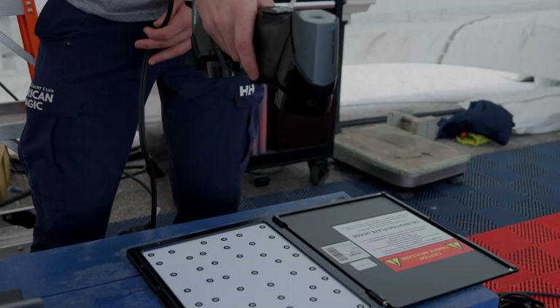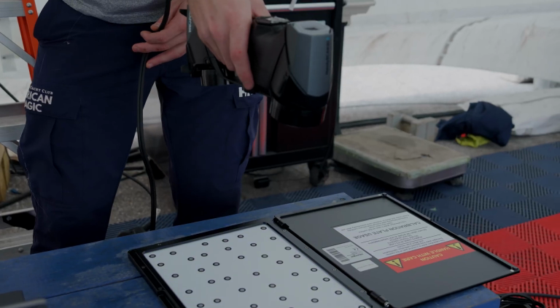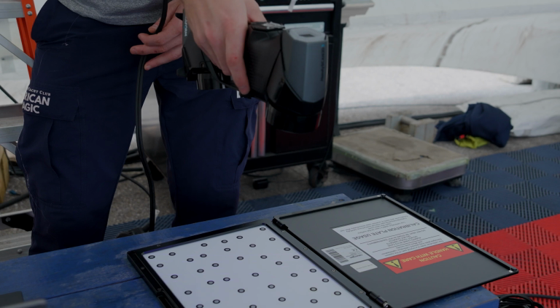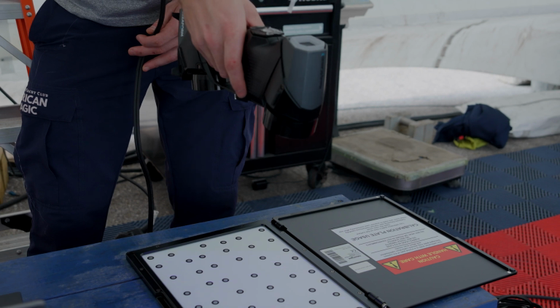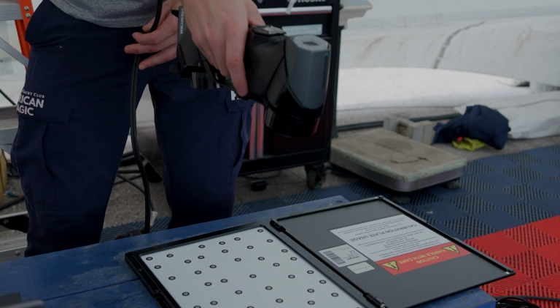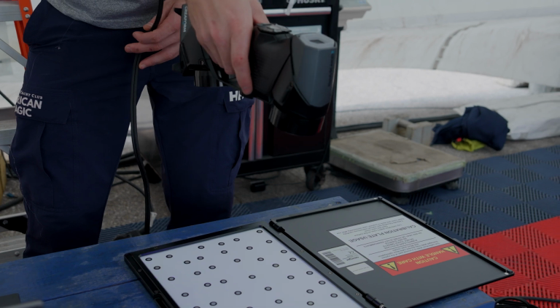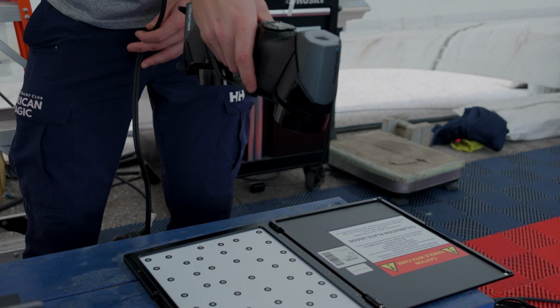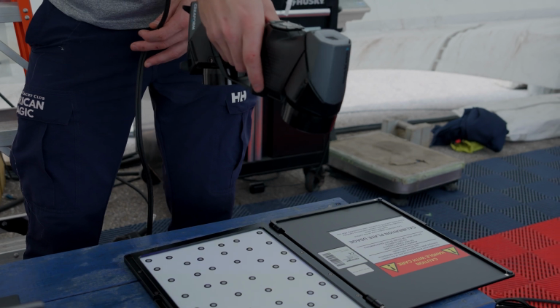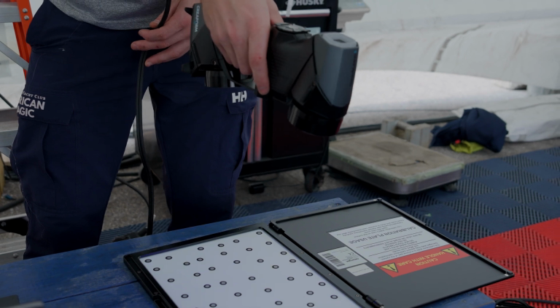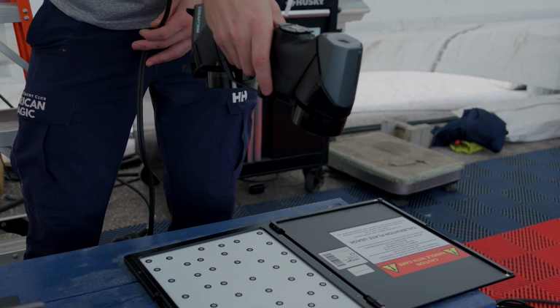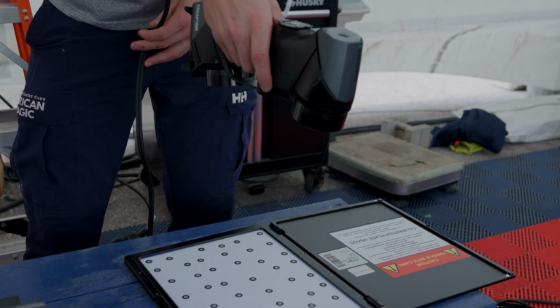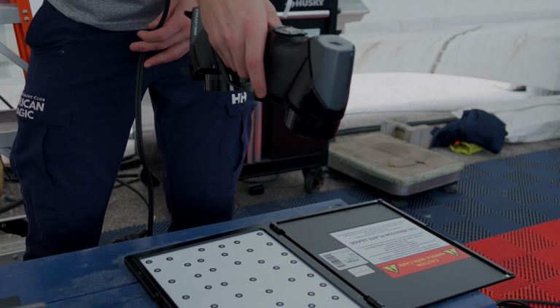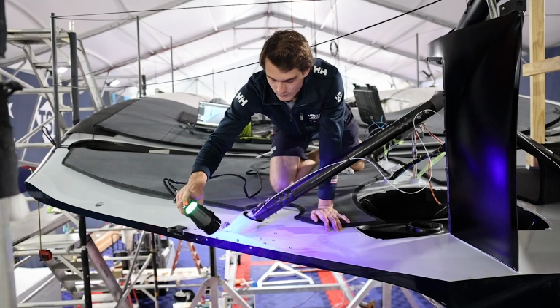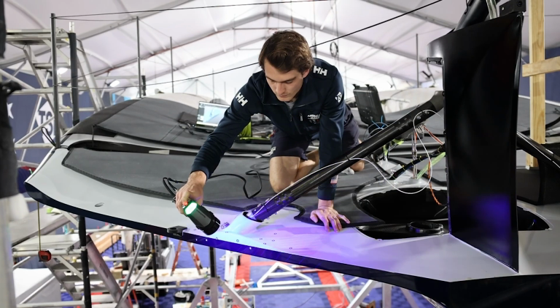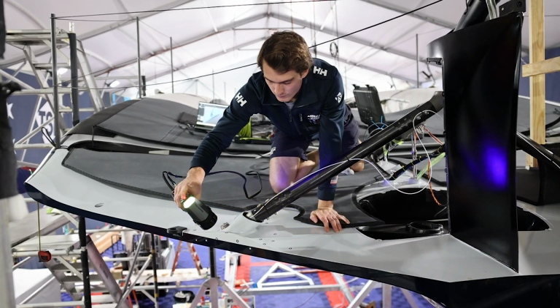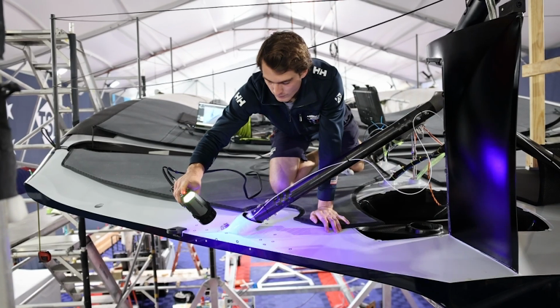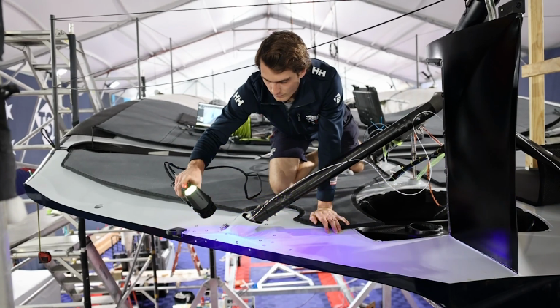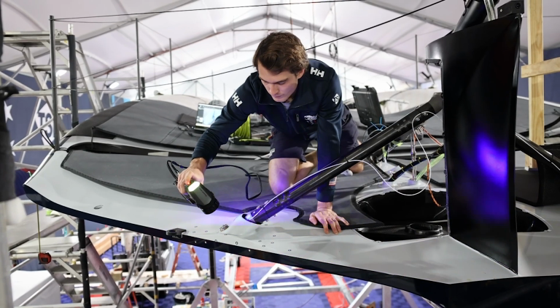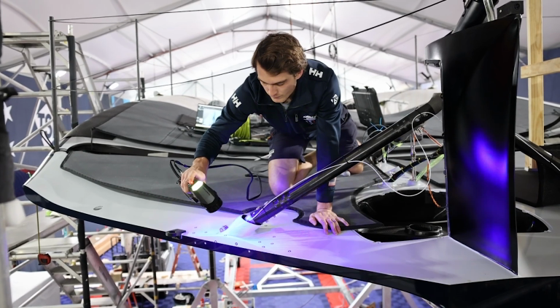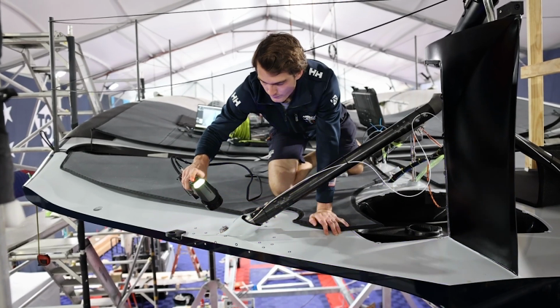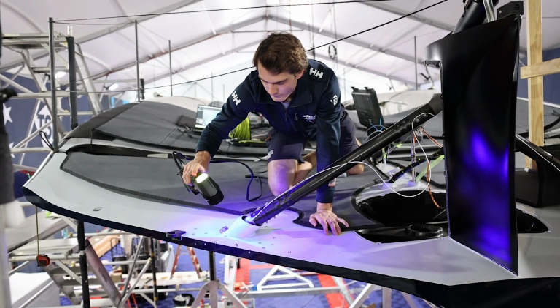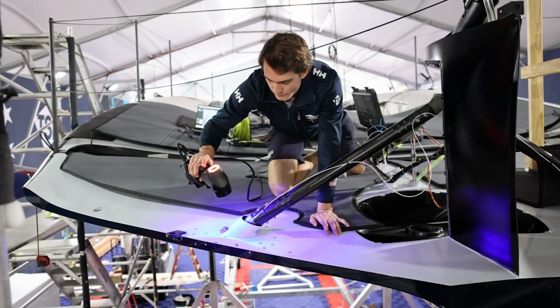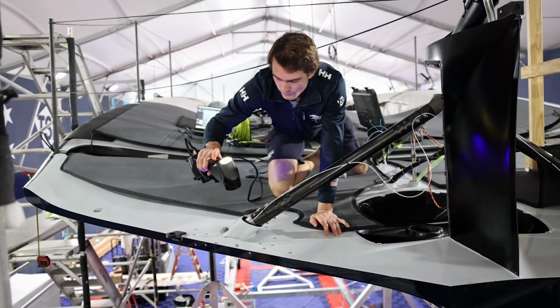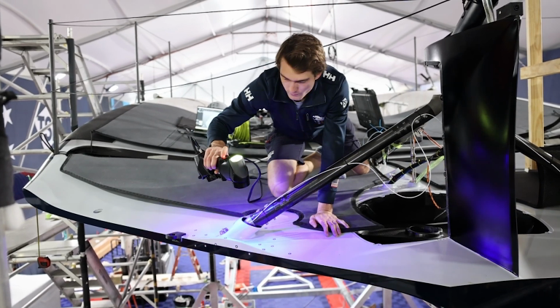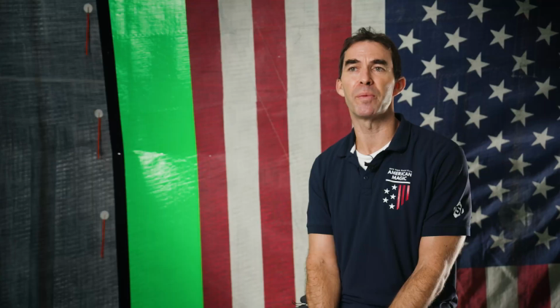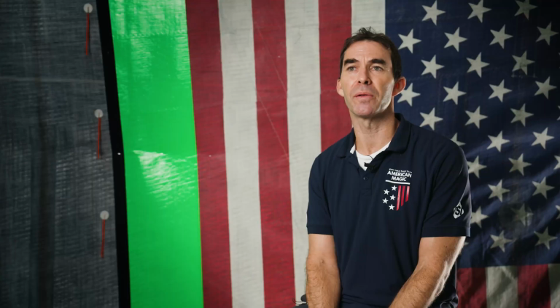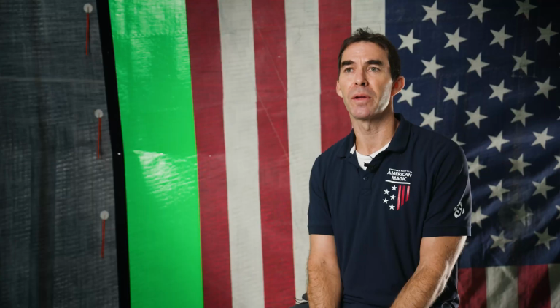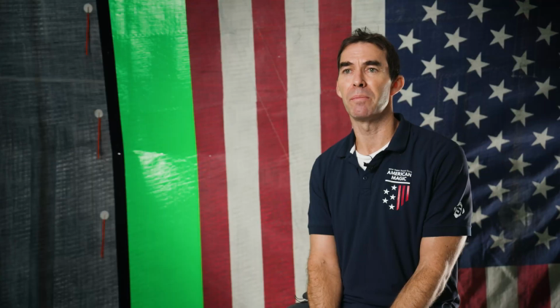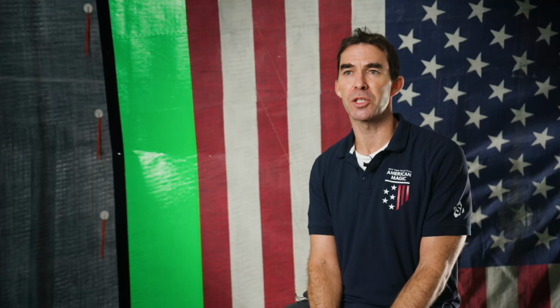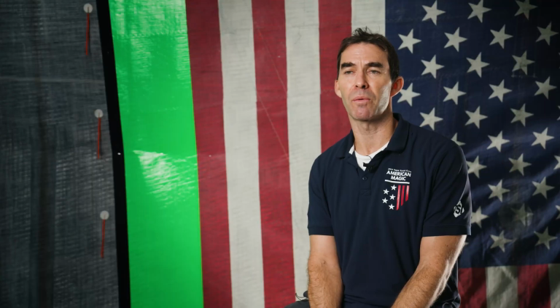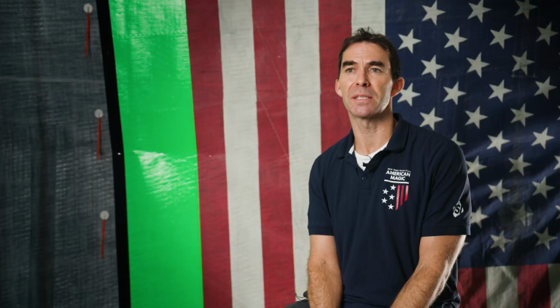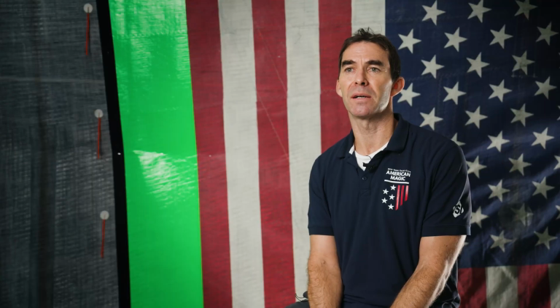Using Creaform technologies, we're able to get as close as we can to make sure that what we've built matches what we designed.